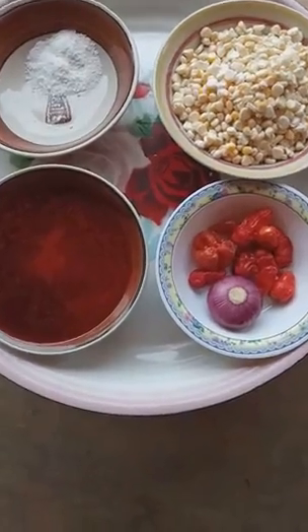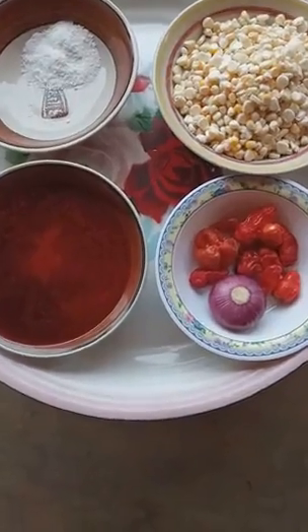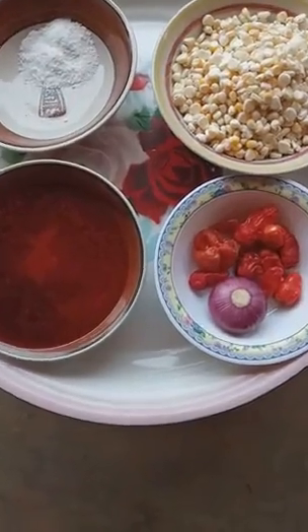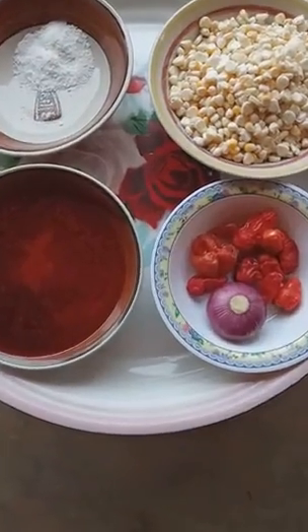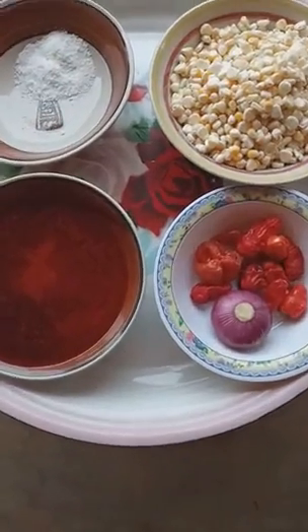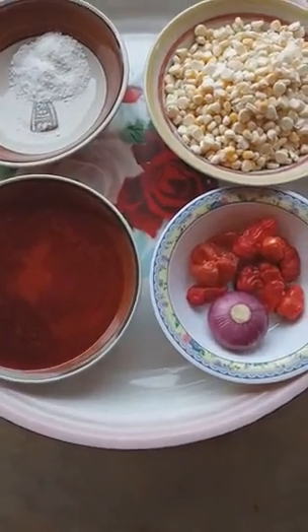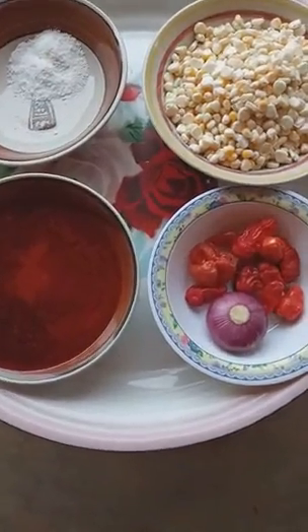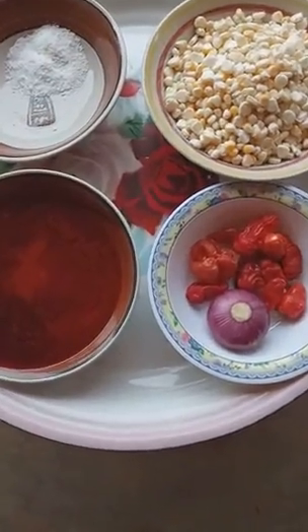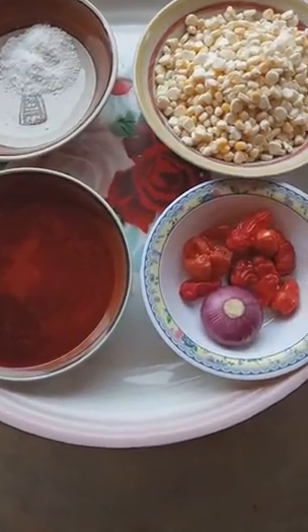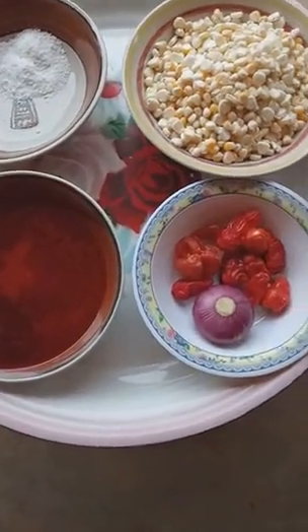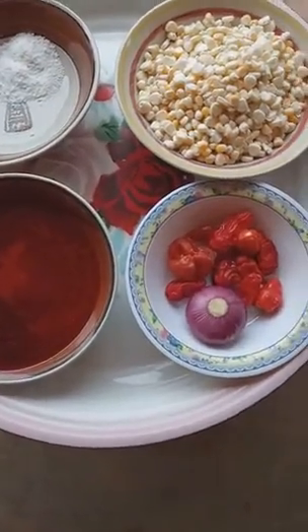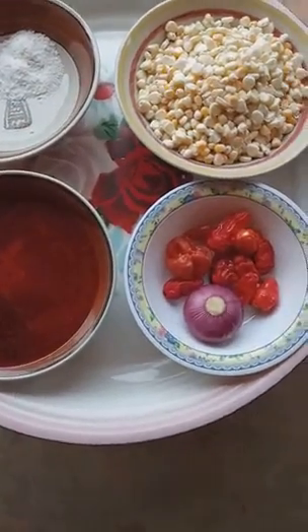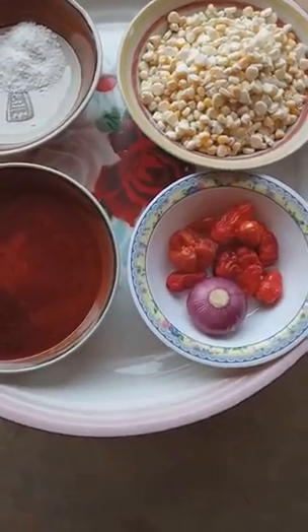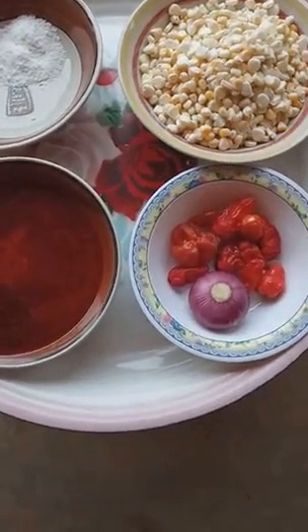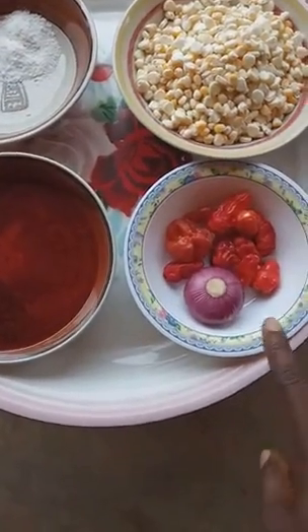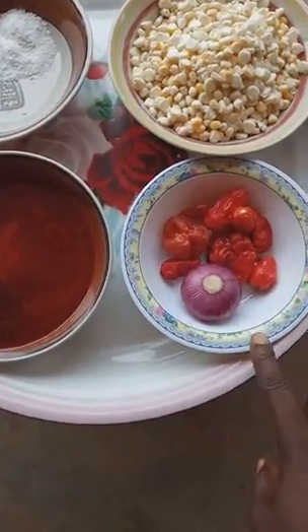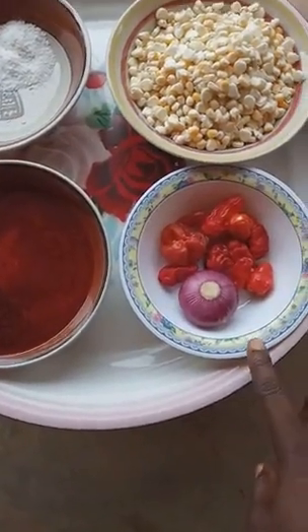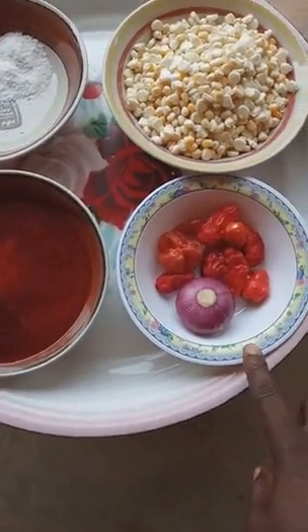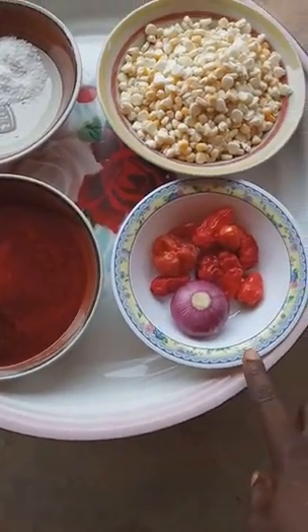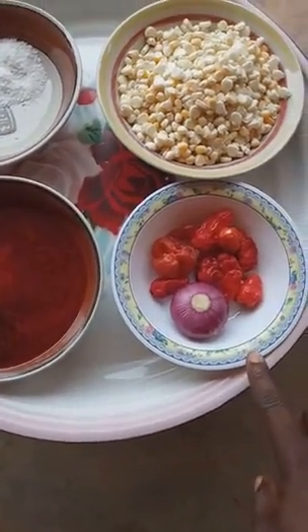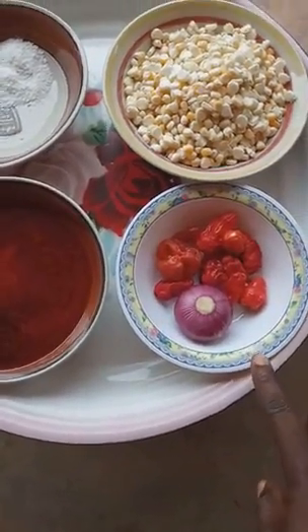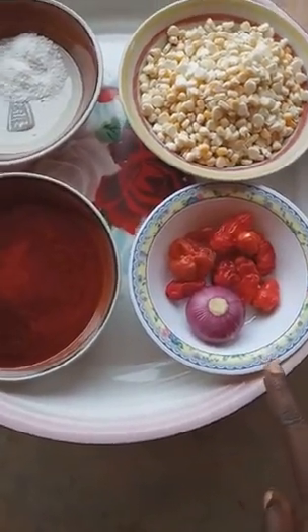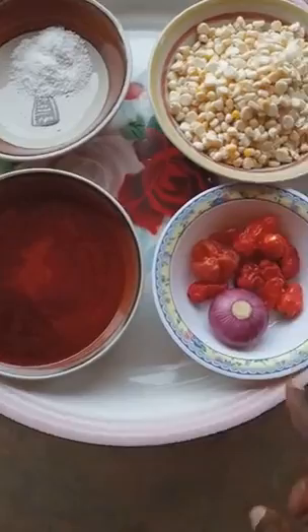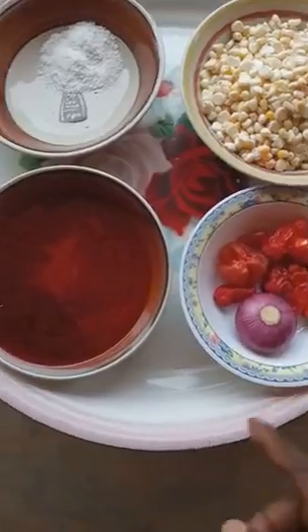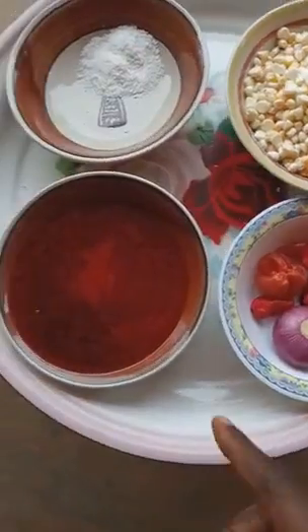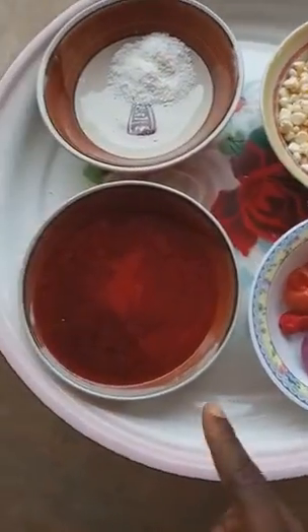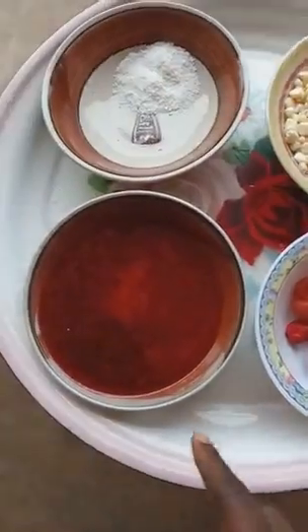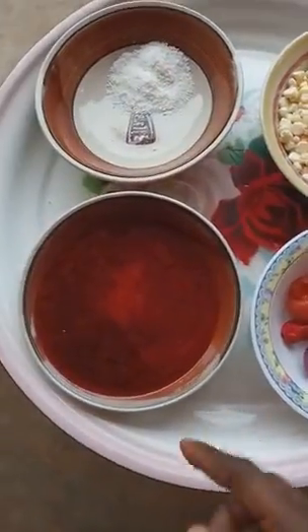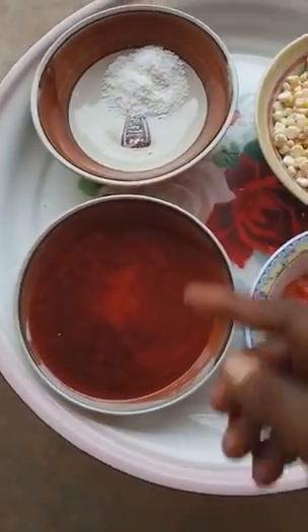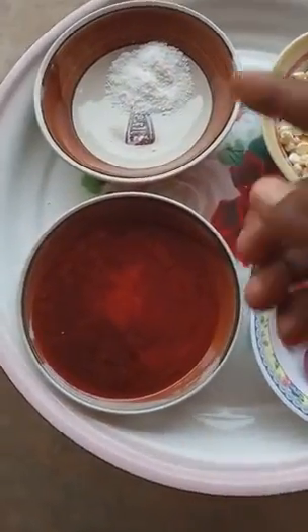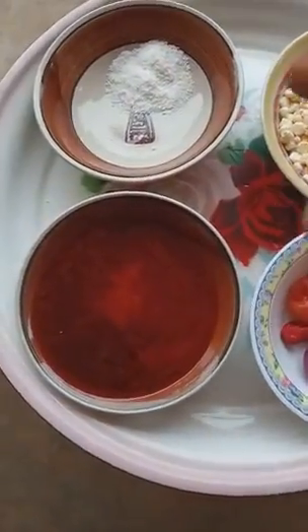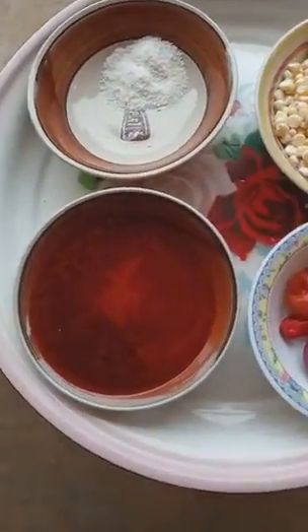We have our fresh corn here, onion and pepper, red oil and salt.